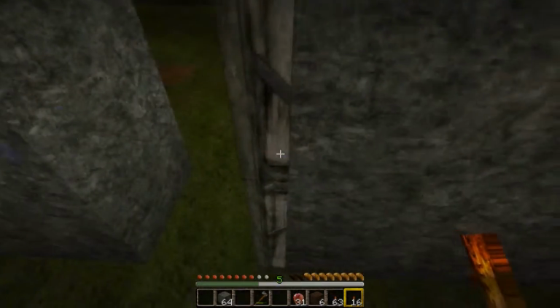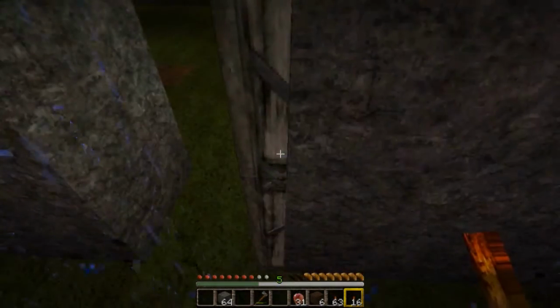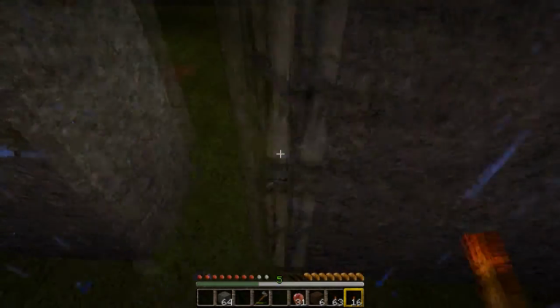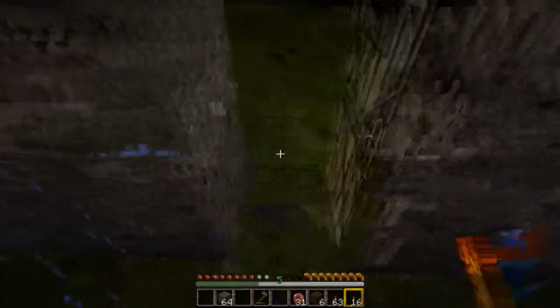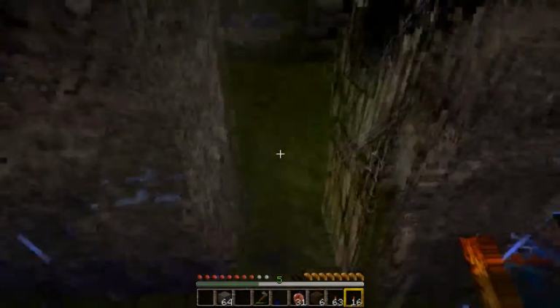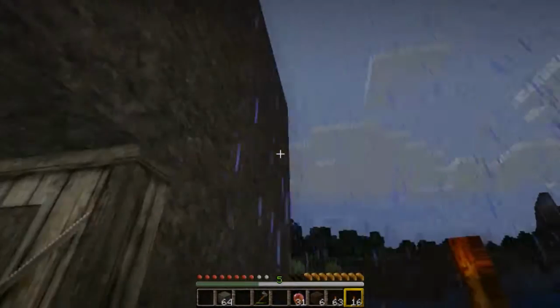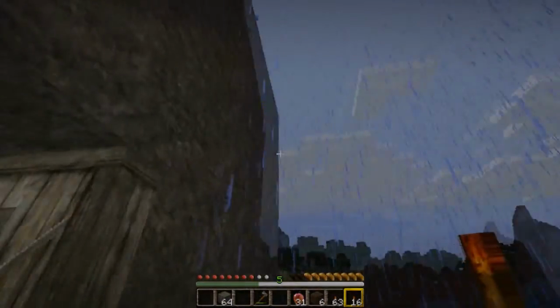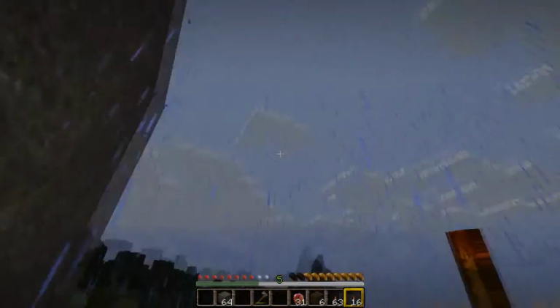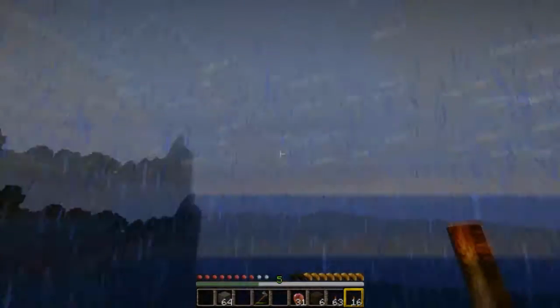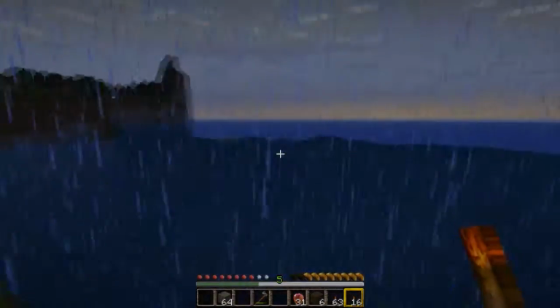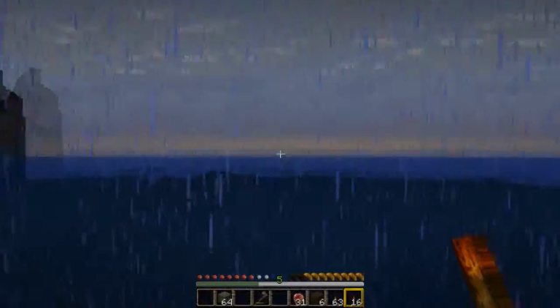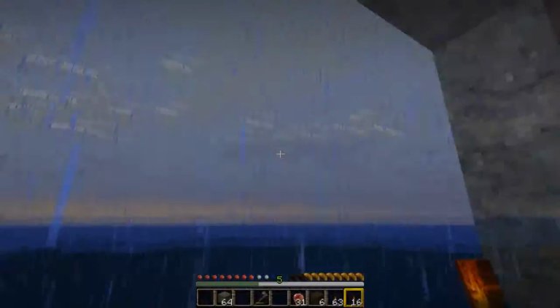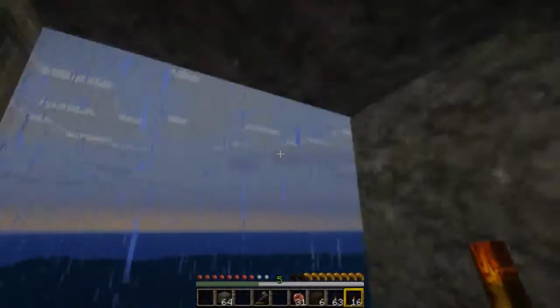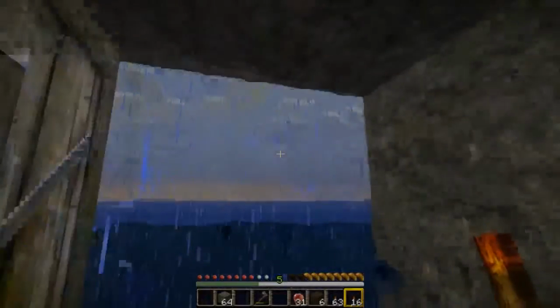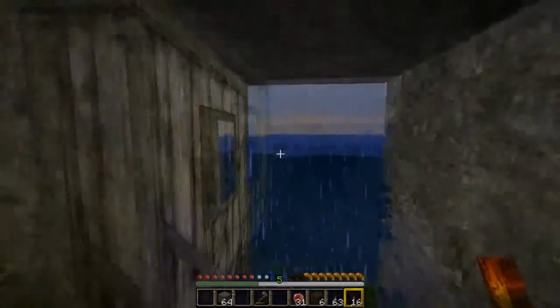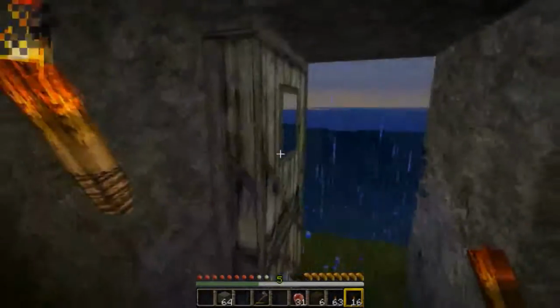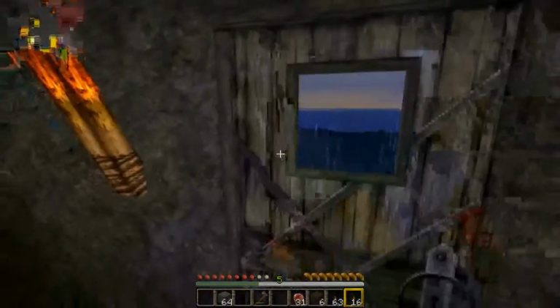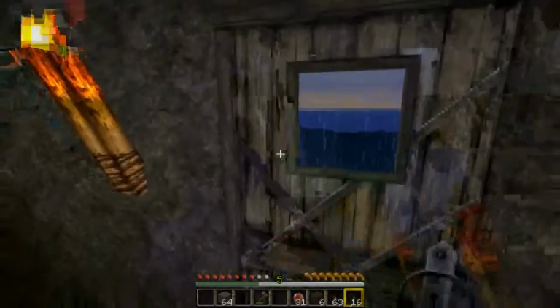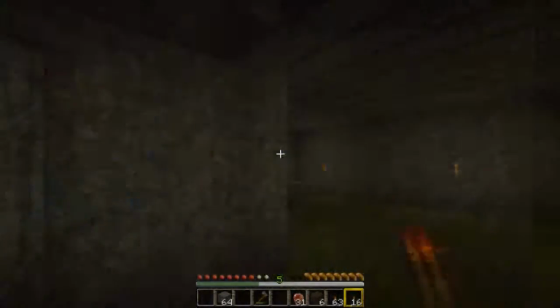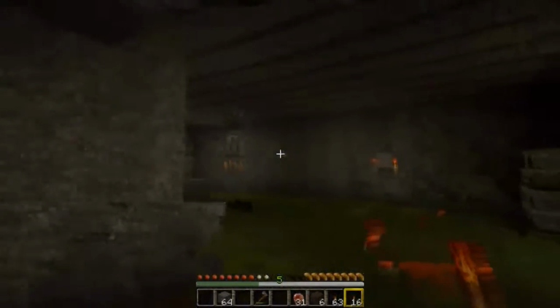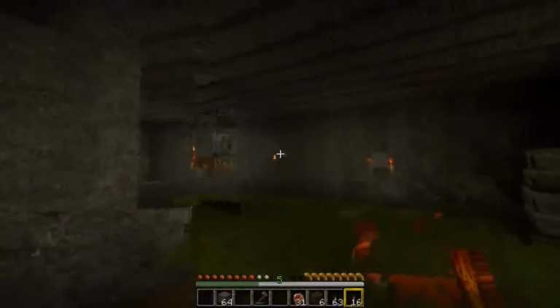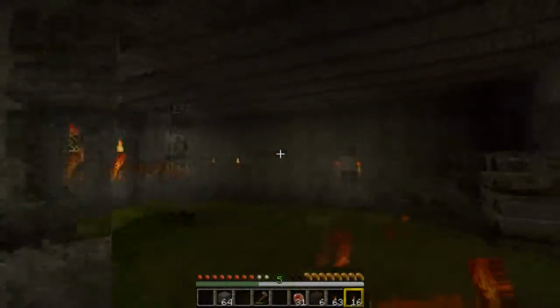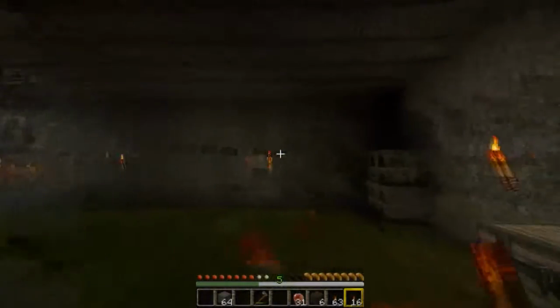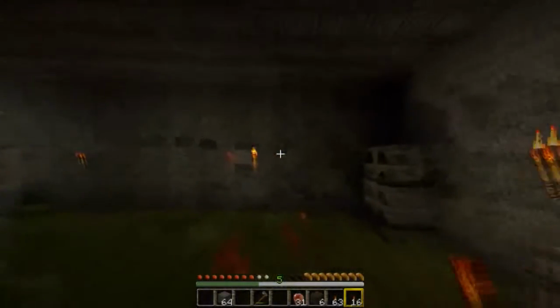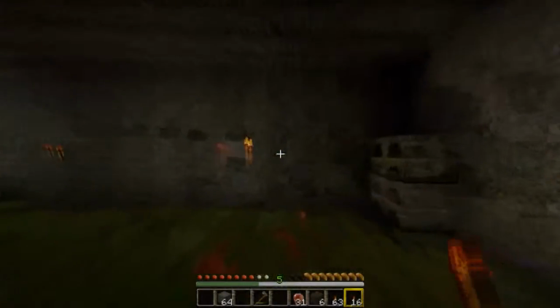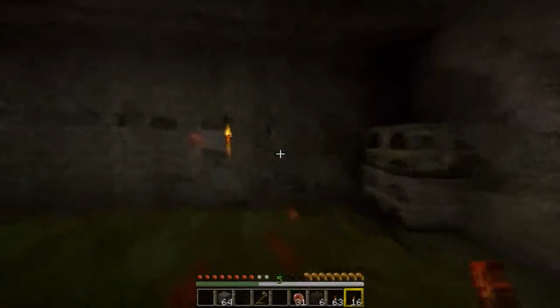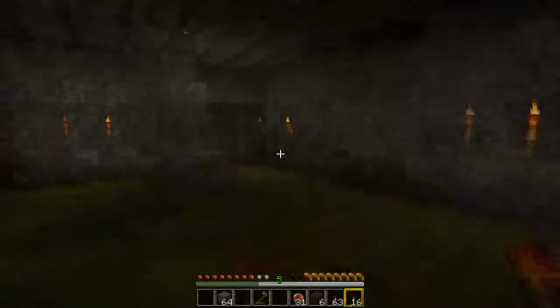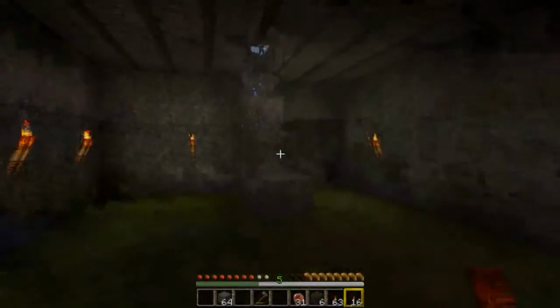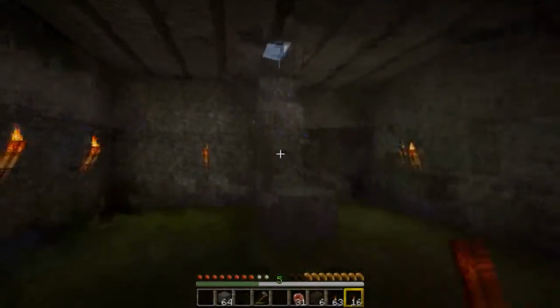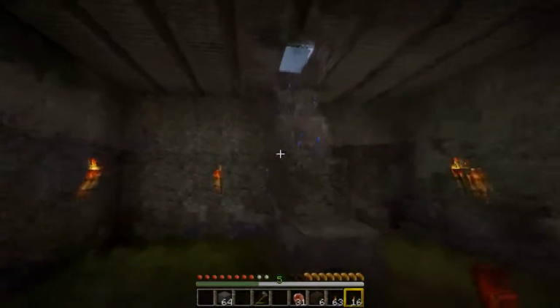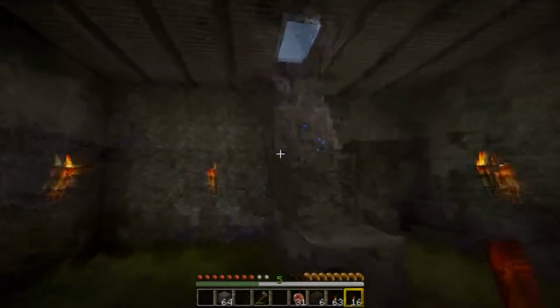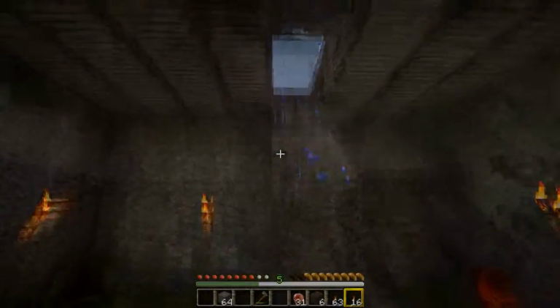Oh what the fuck, it's raining, goddamn it. Dude, it's been raining all fucking day. Actually, it's raining in Minecraft.